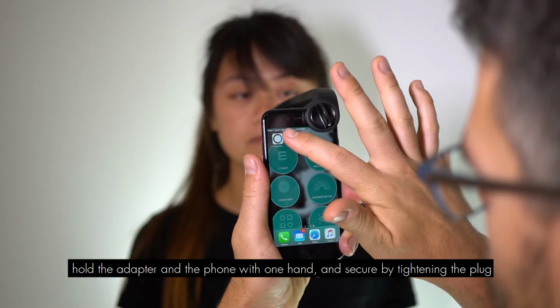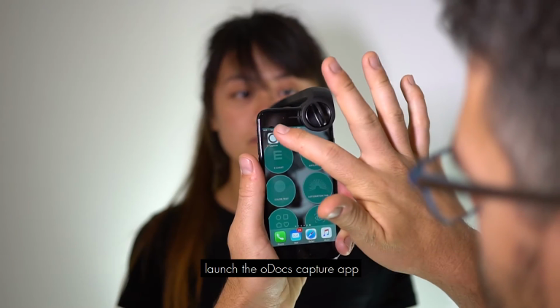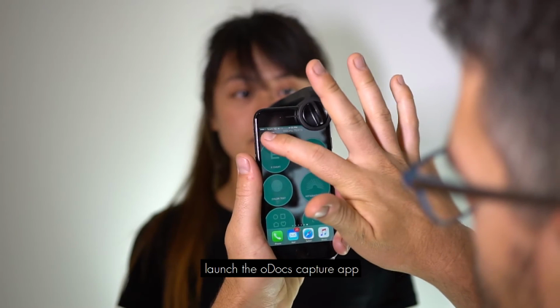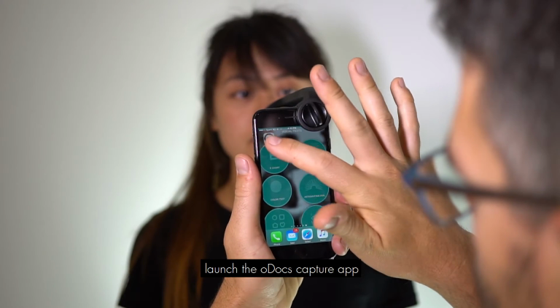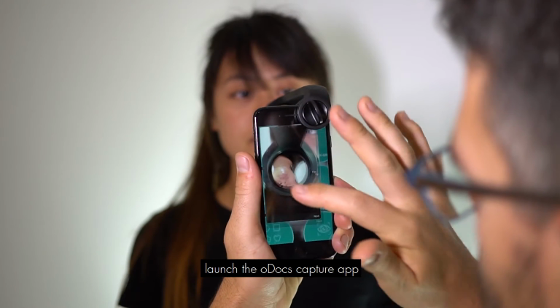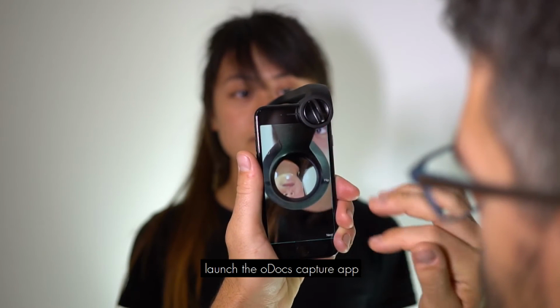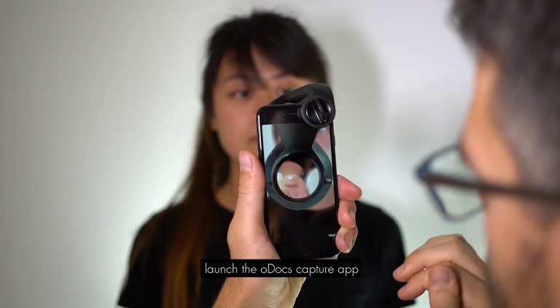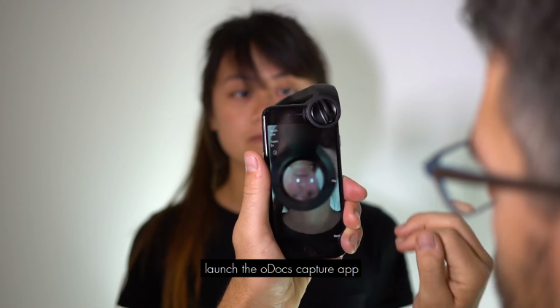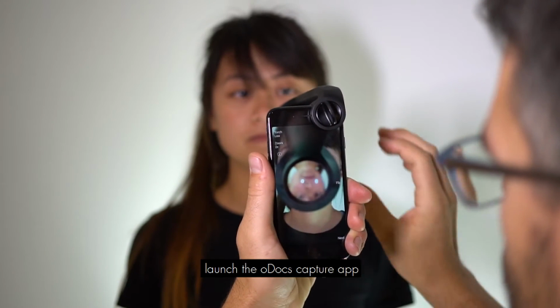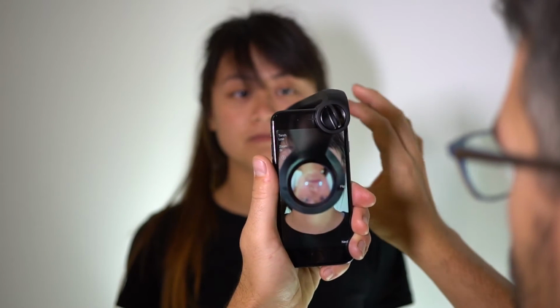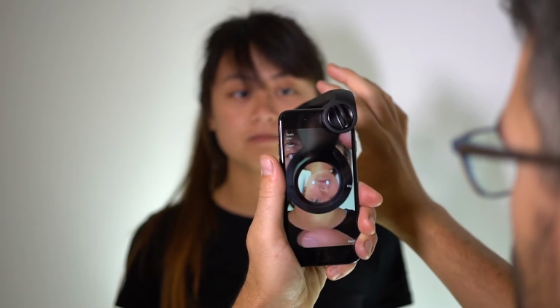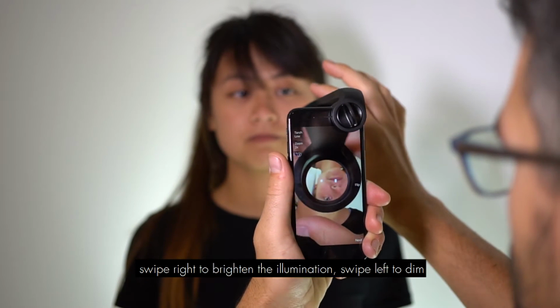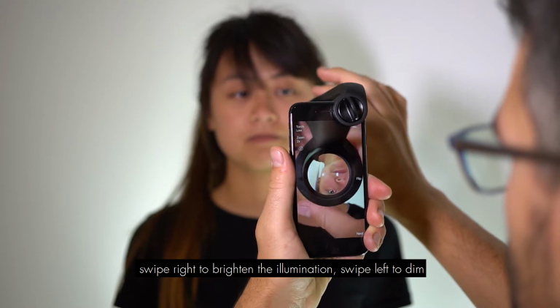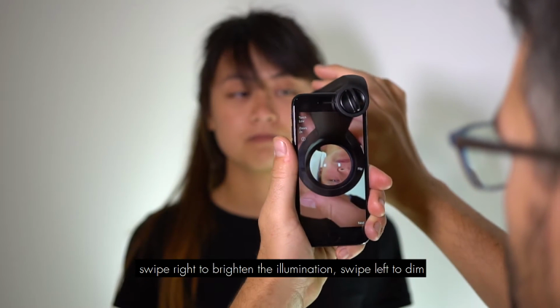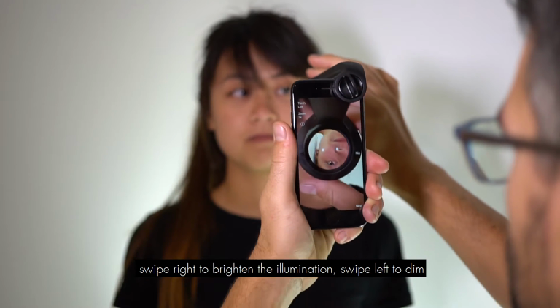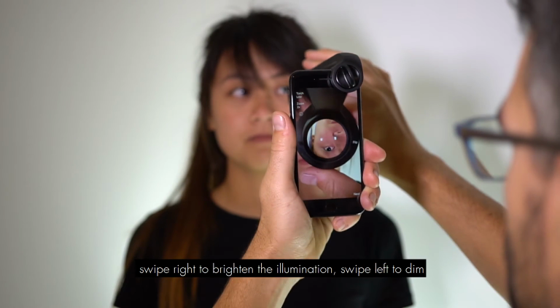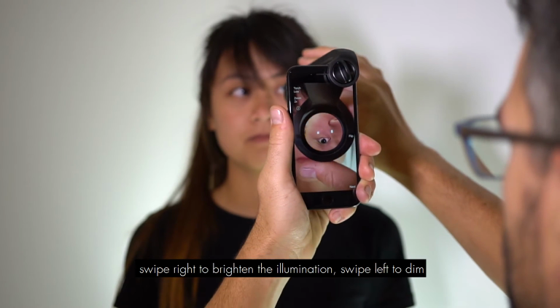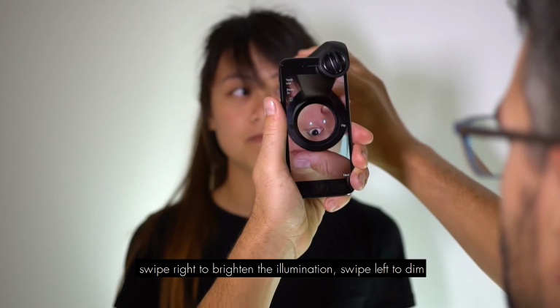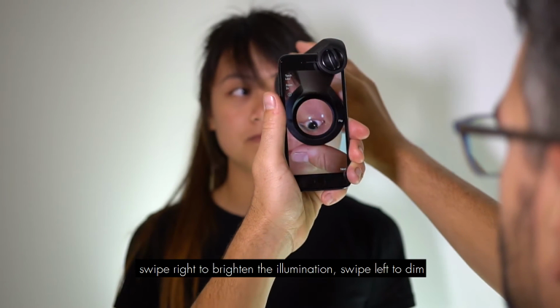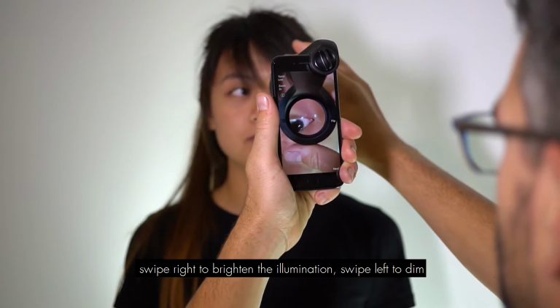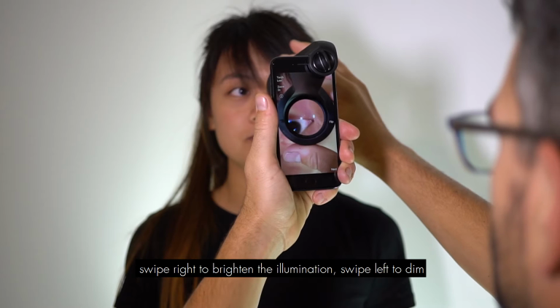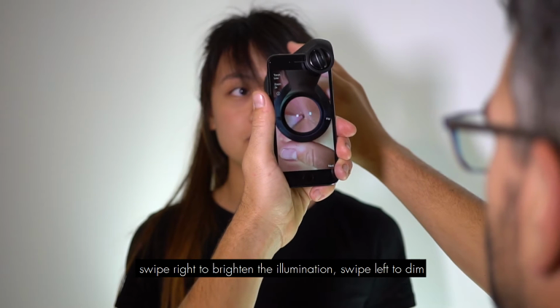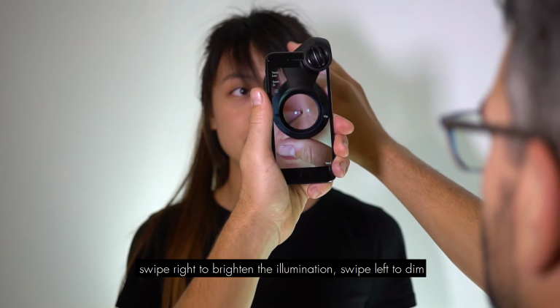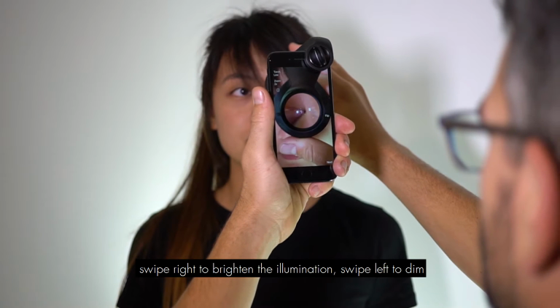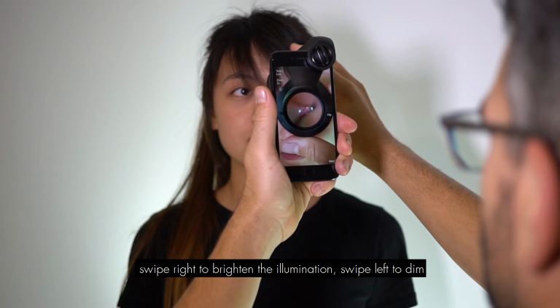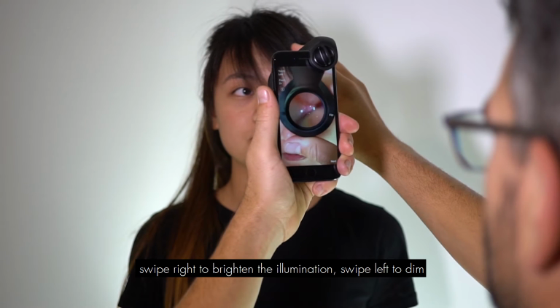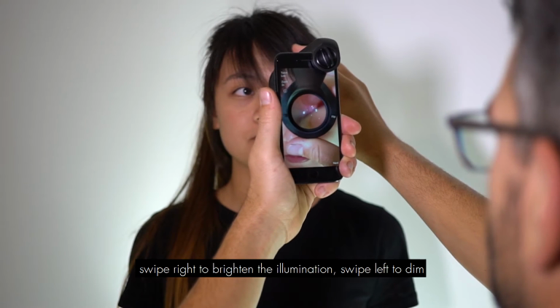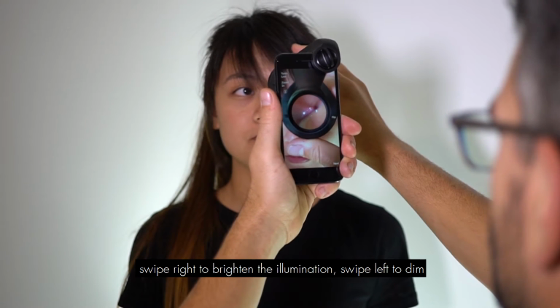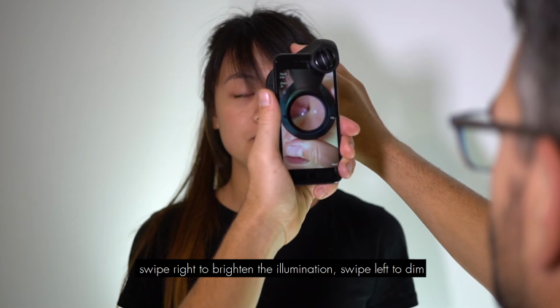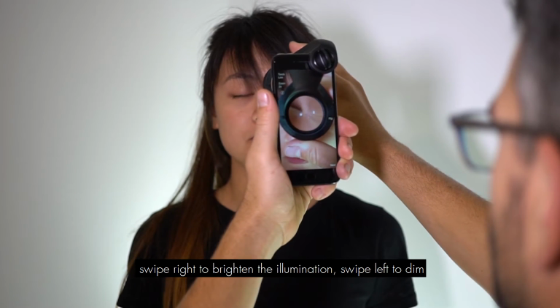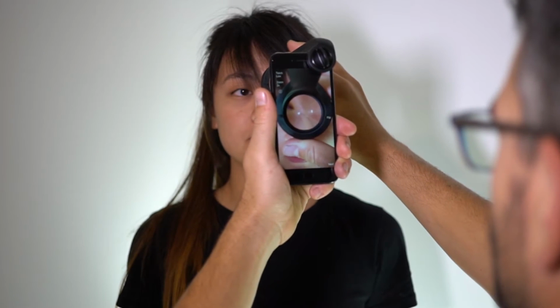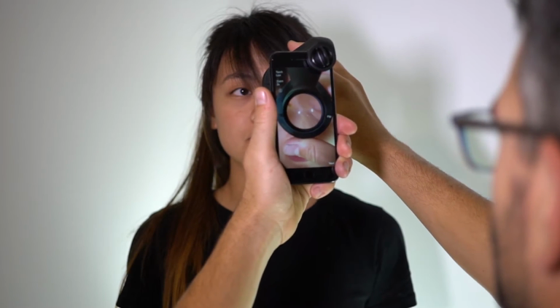Launch the ODOX Capture app. Swipe right to brighten the illumination, swipe left to dim.